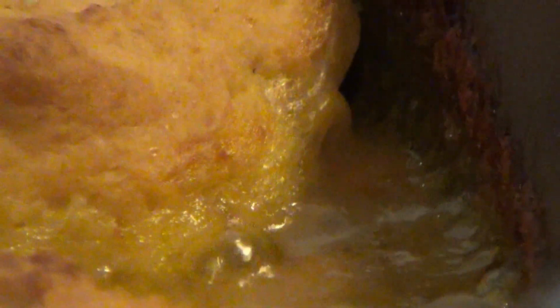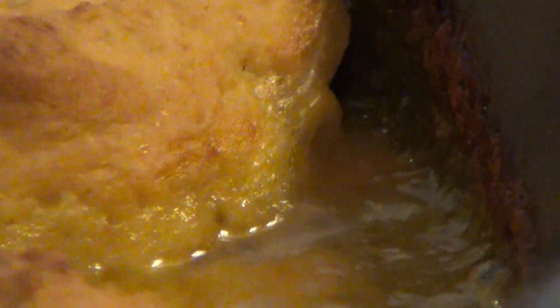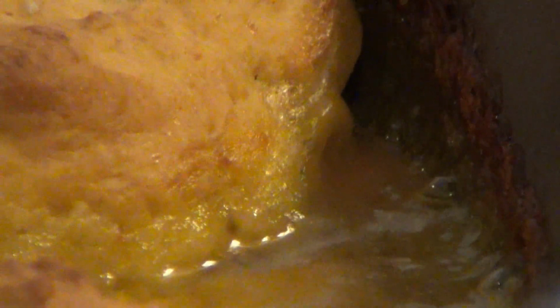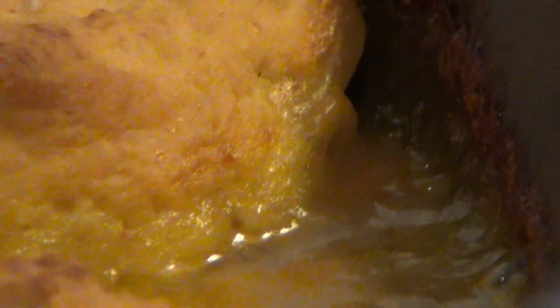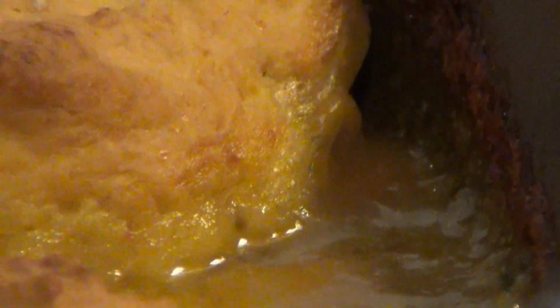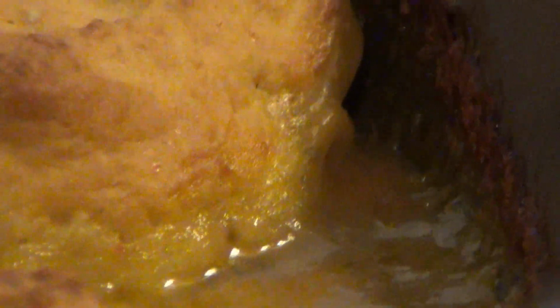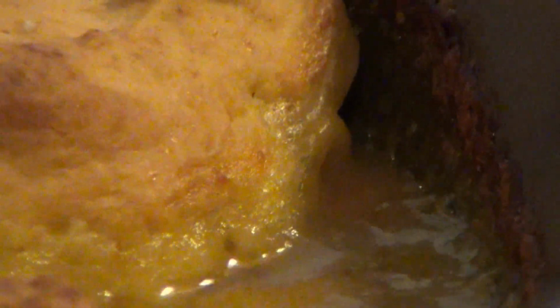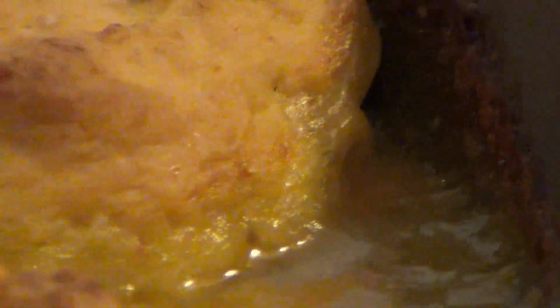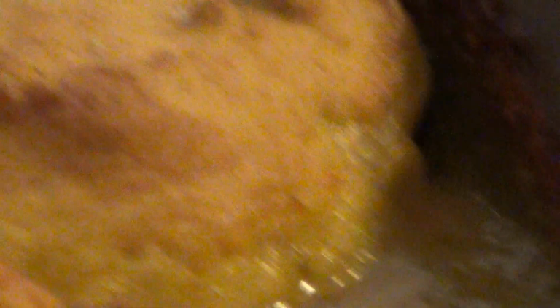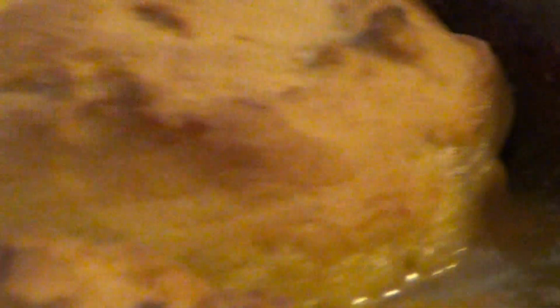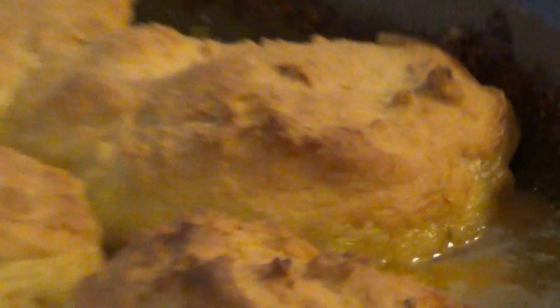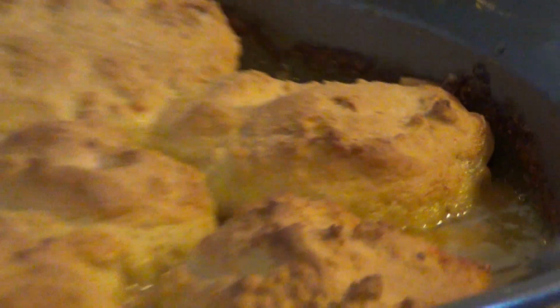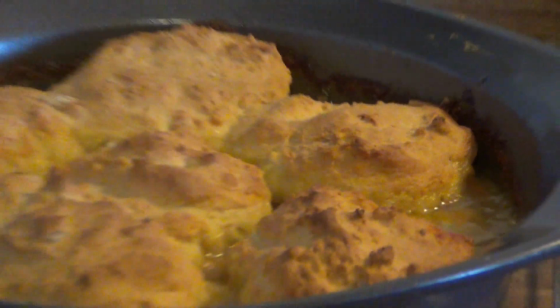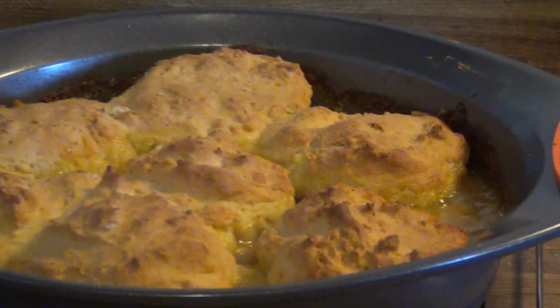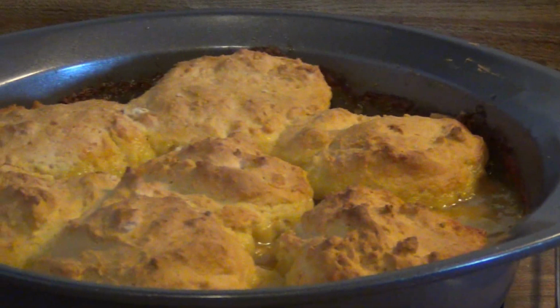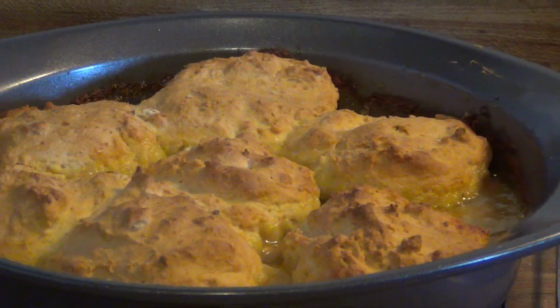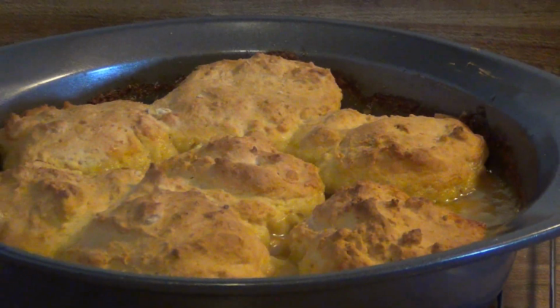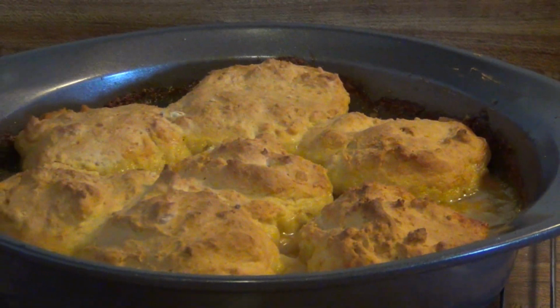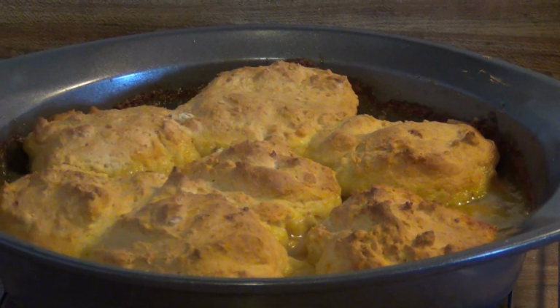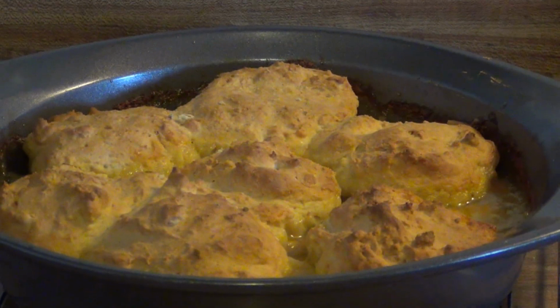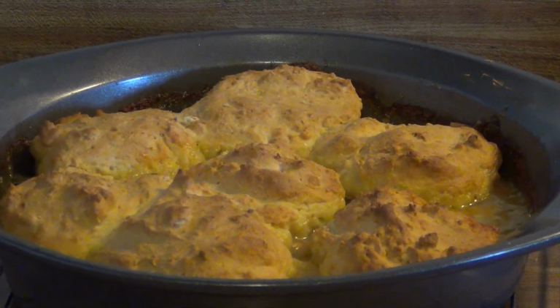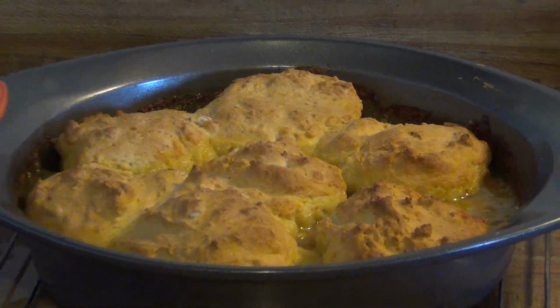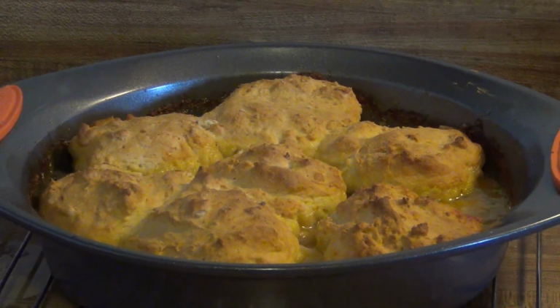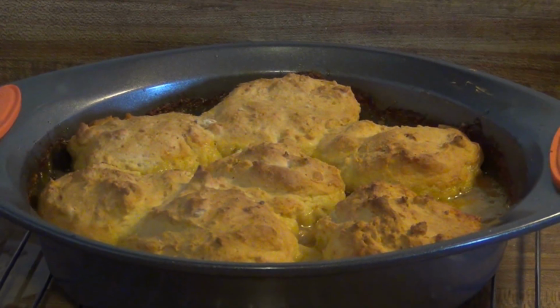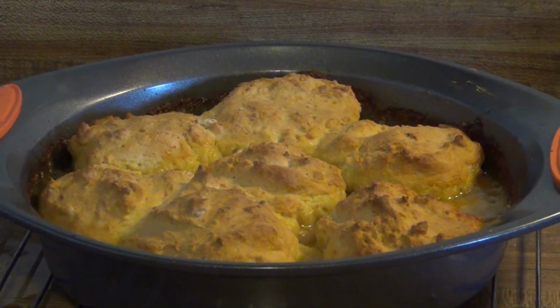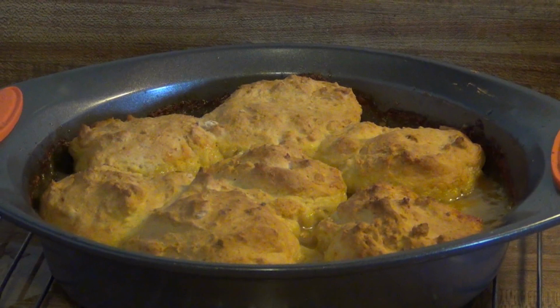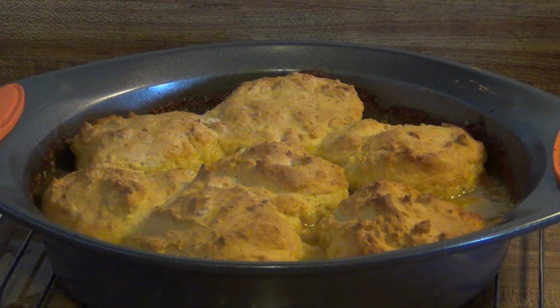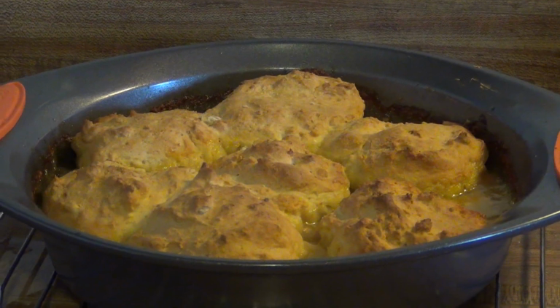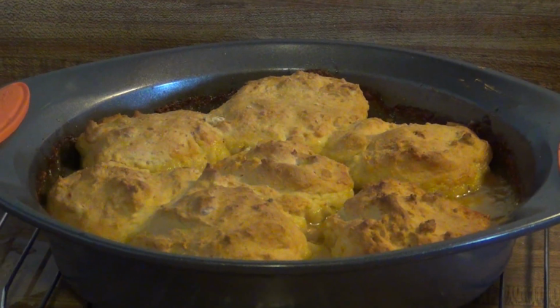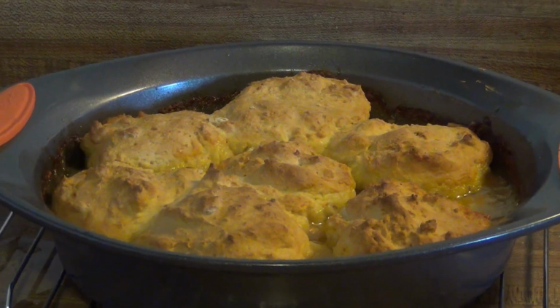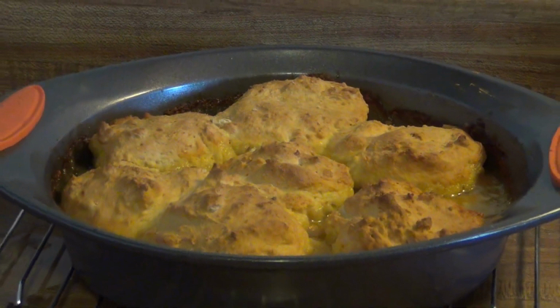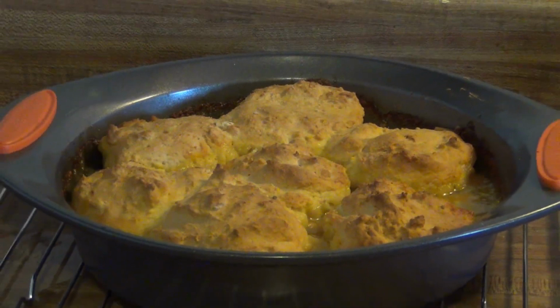I just took it out of the oven, so I'm going to go ahead and let it cool down and then we'll show it once I scoop it out.